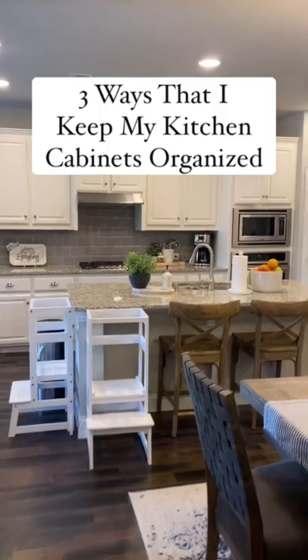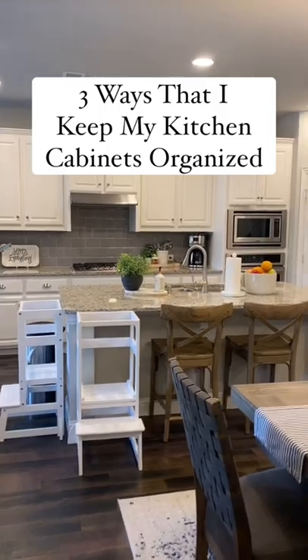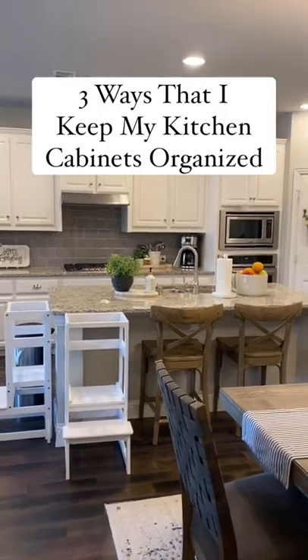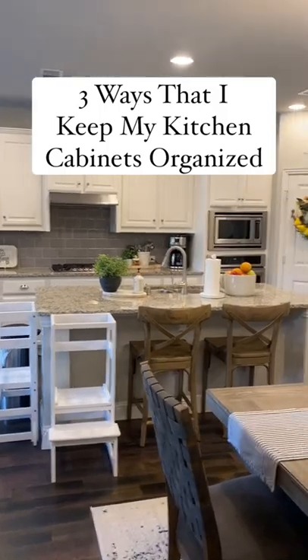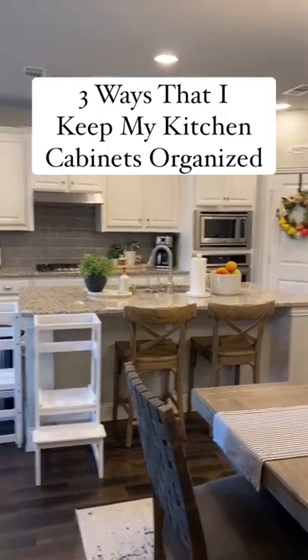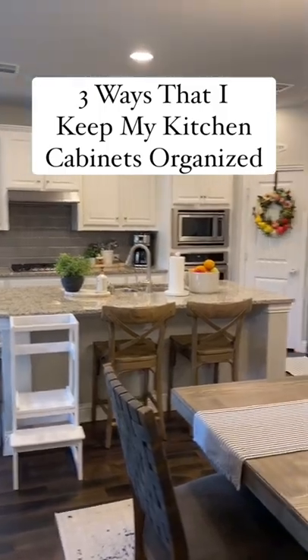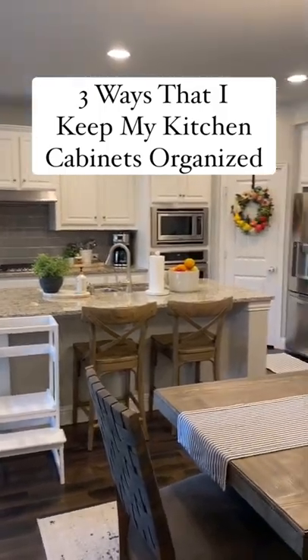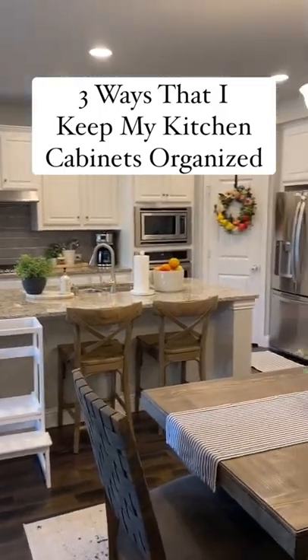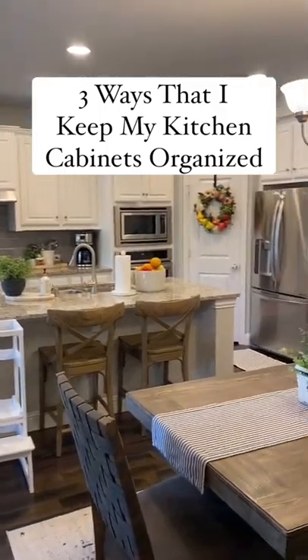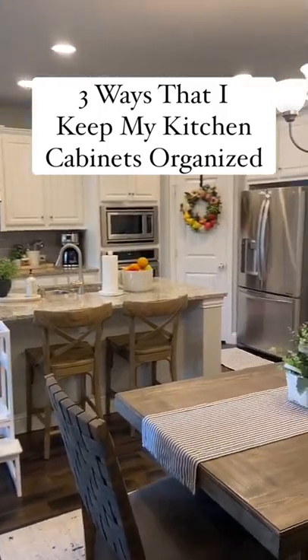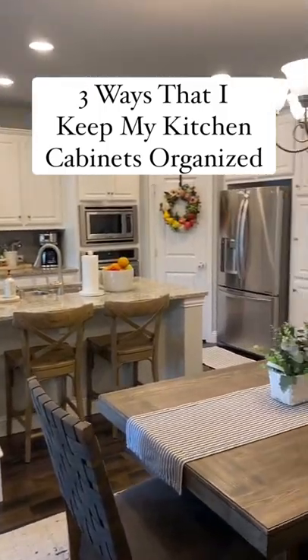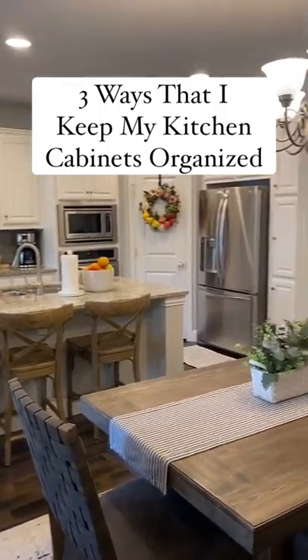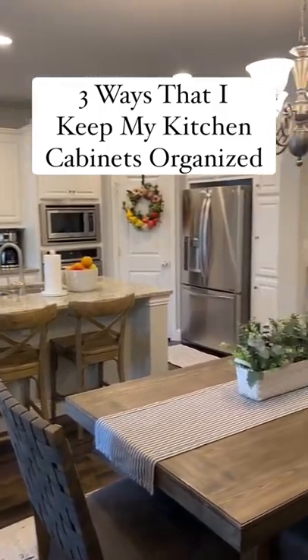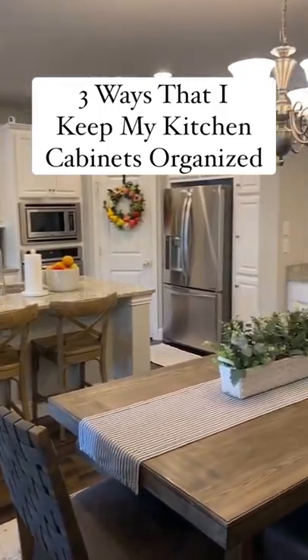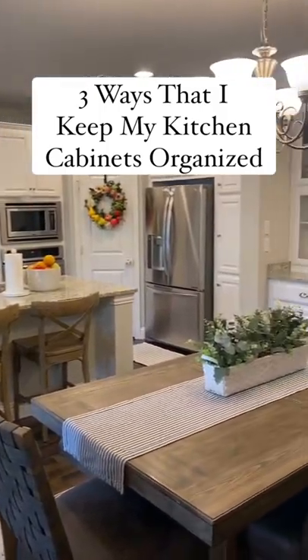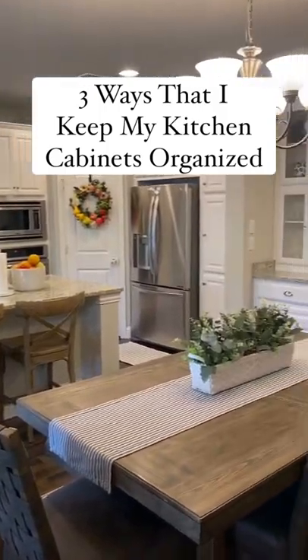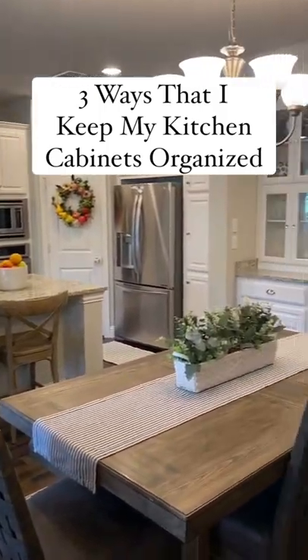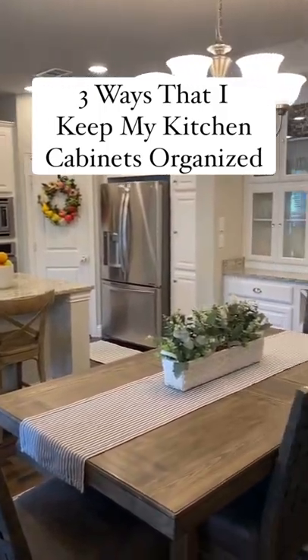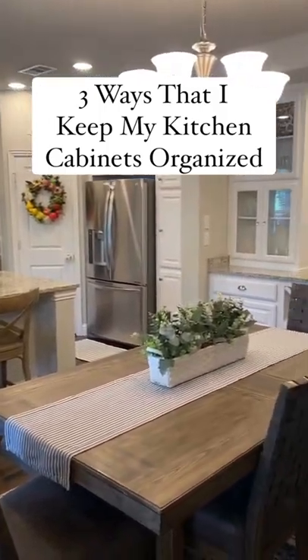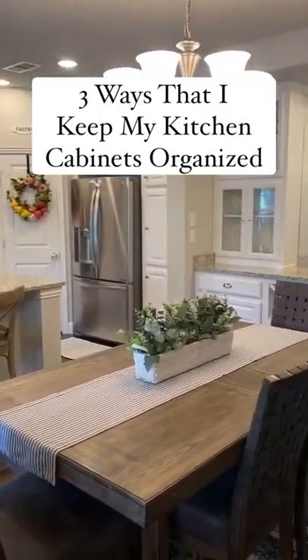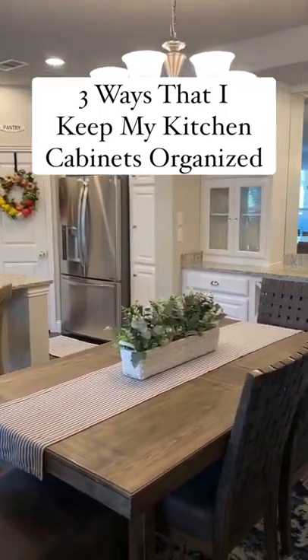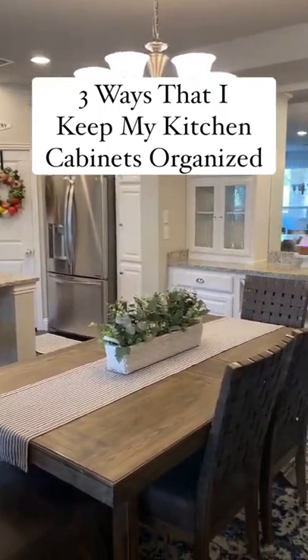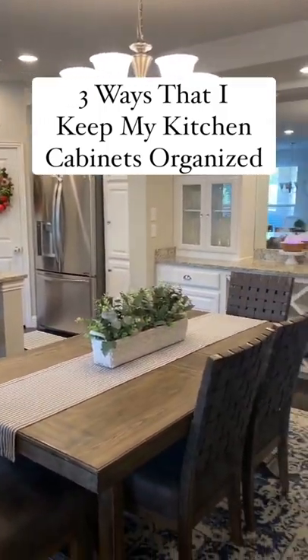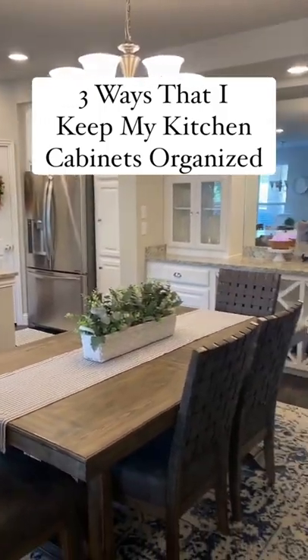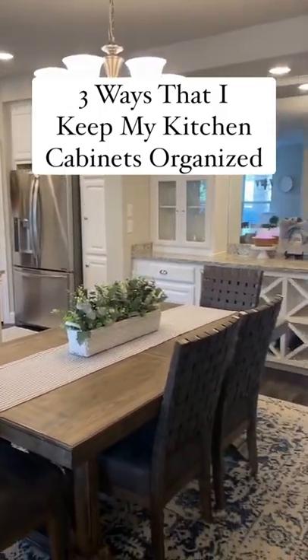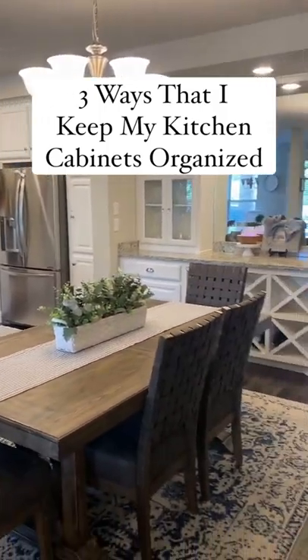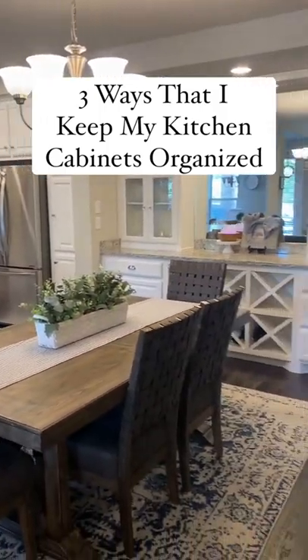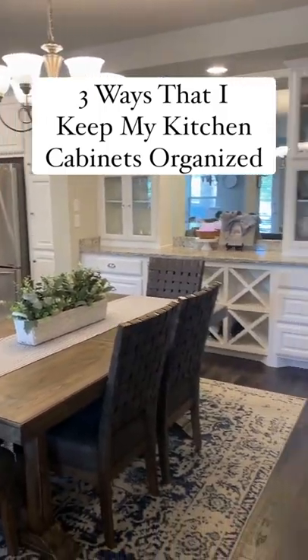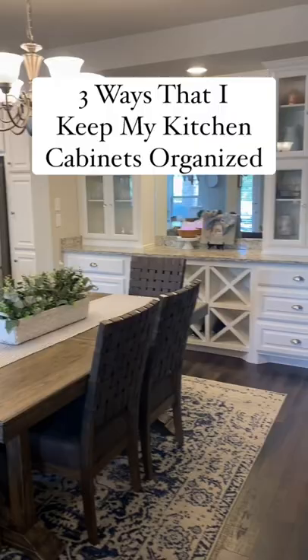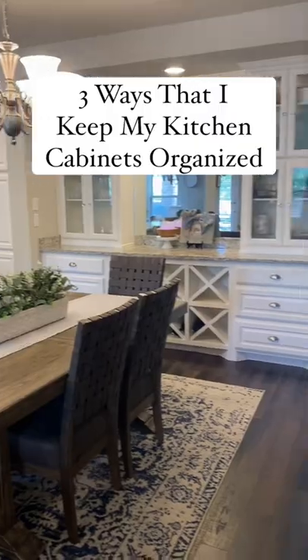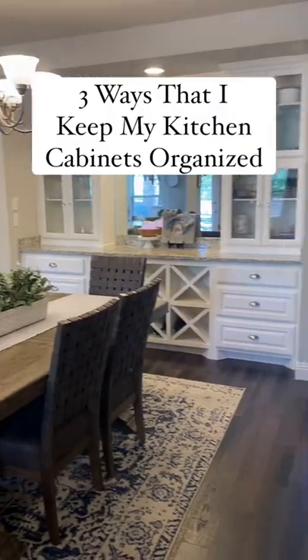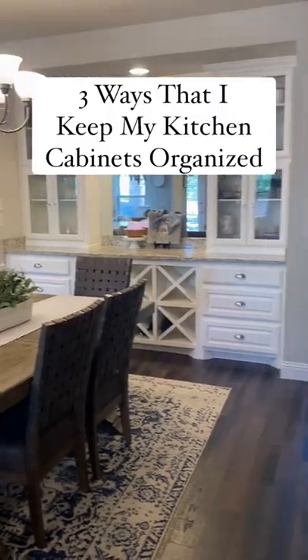Here are three ways that I keep my kitchen cabinets organized so that I have a clean and simple space to enjoy cooking for my family.